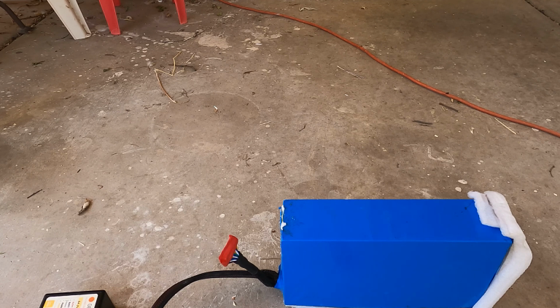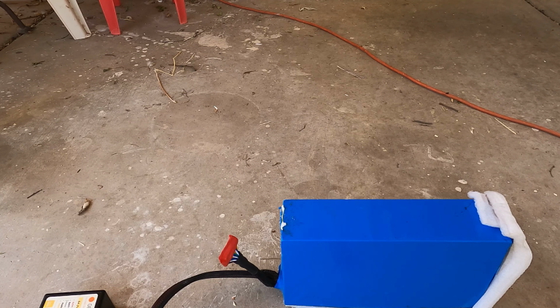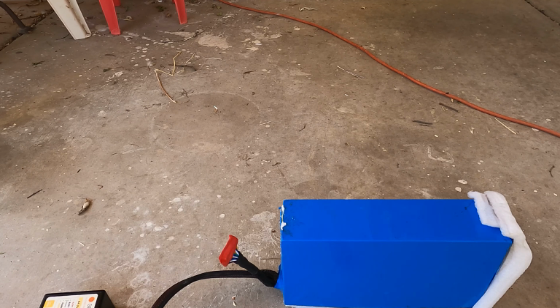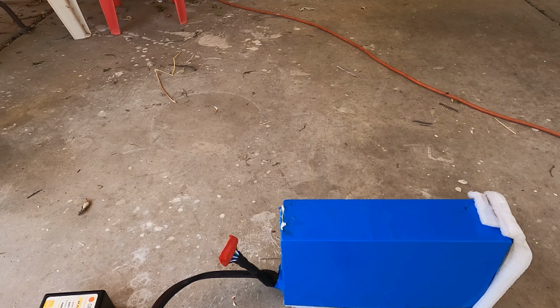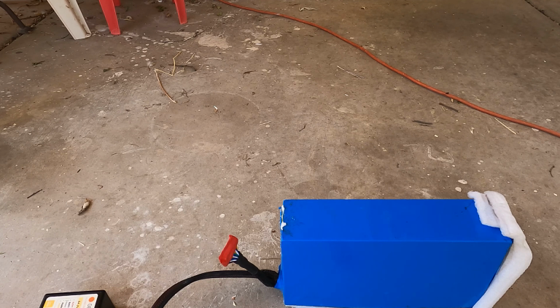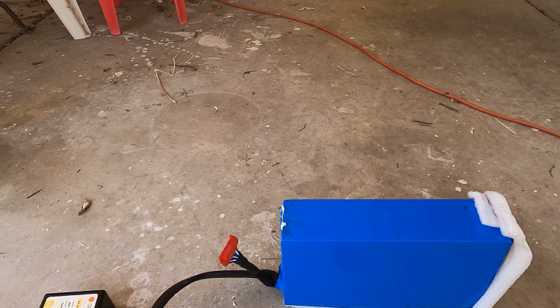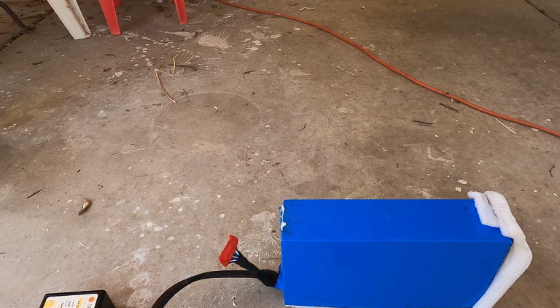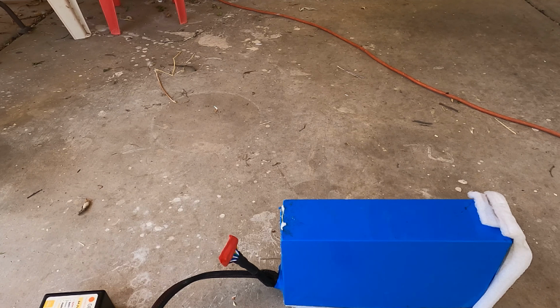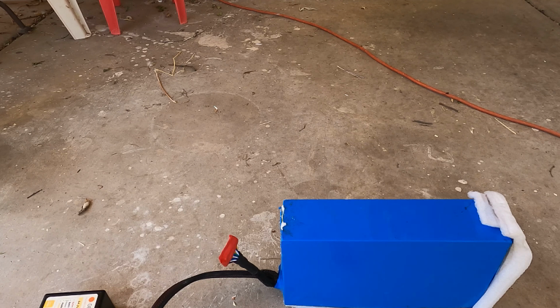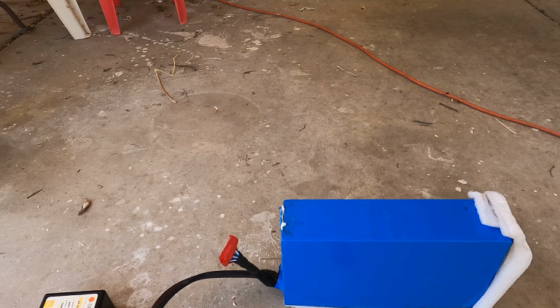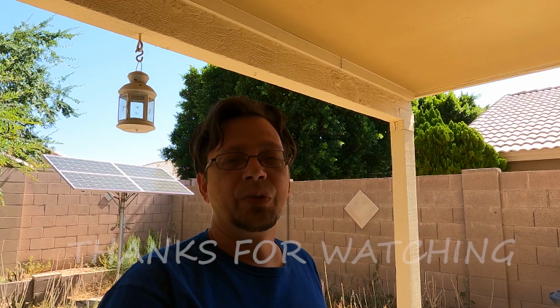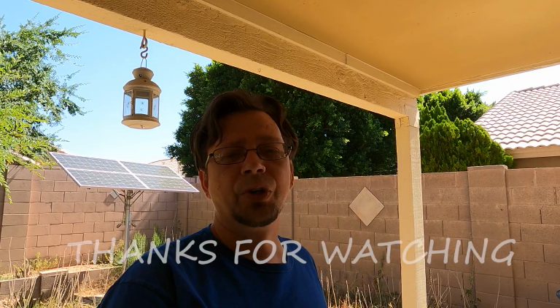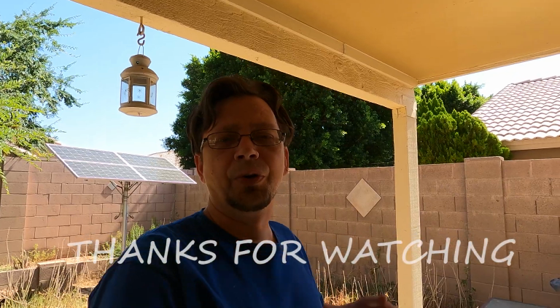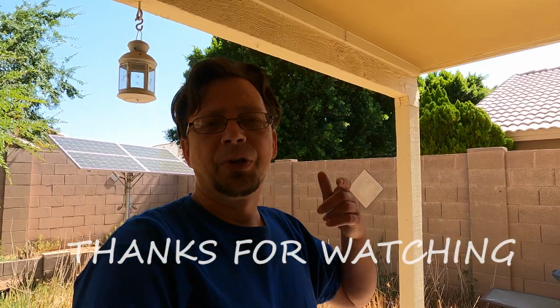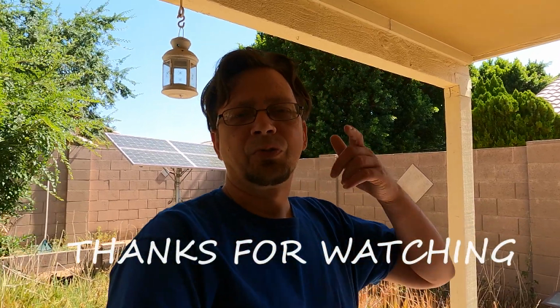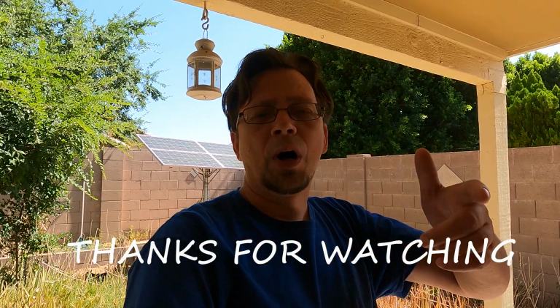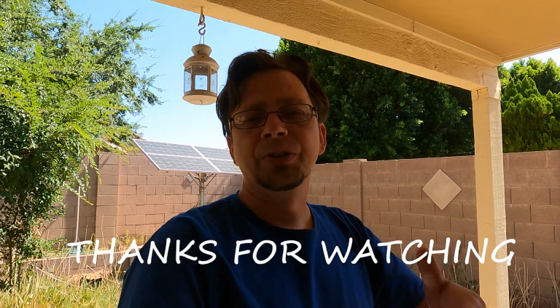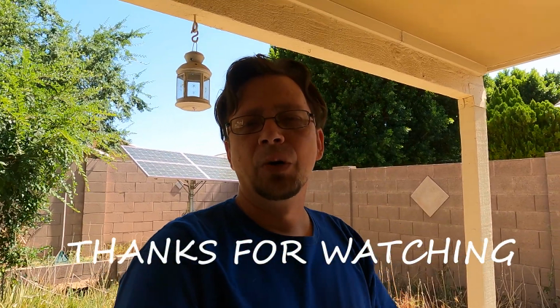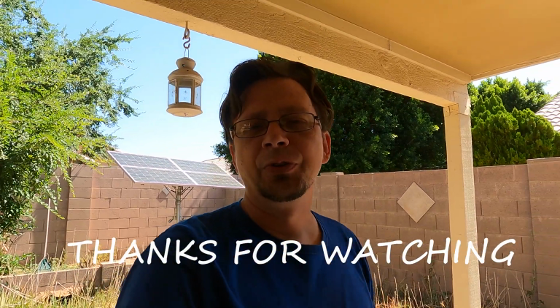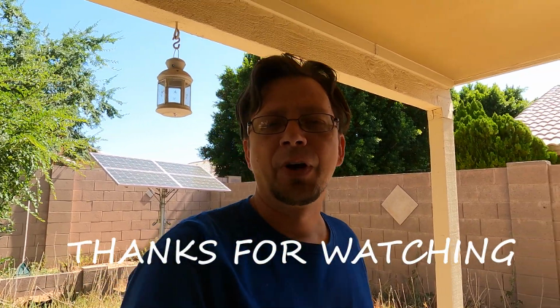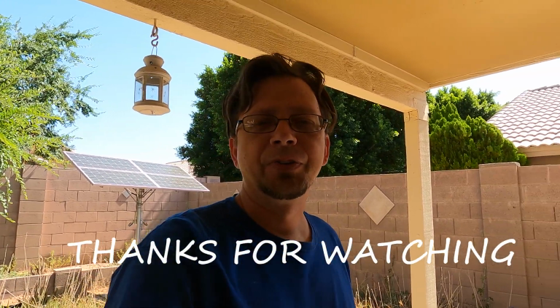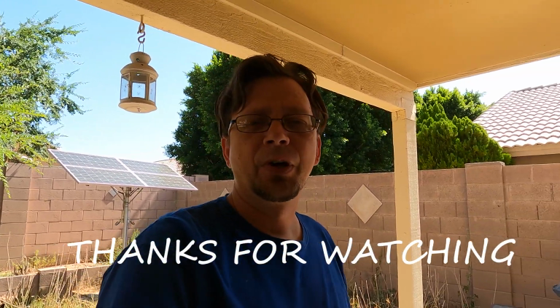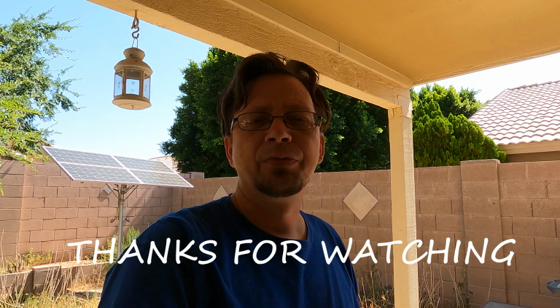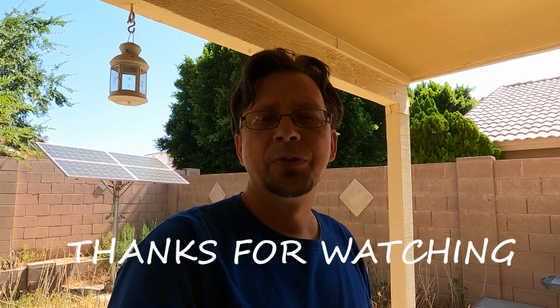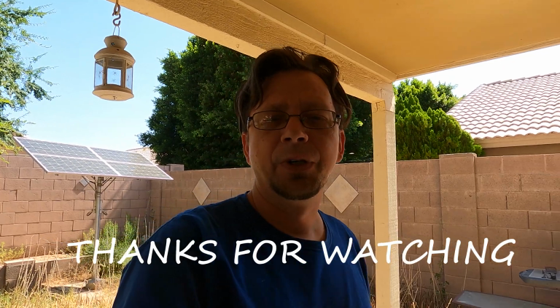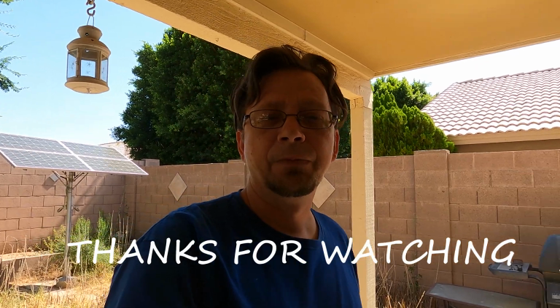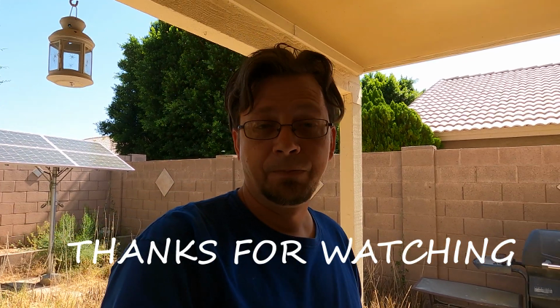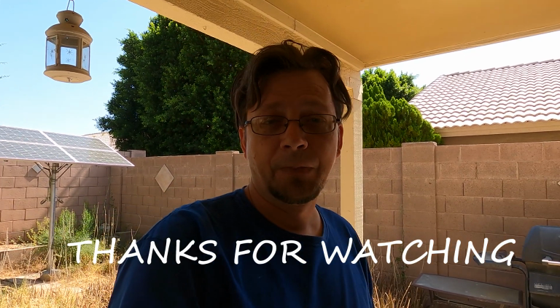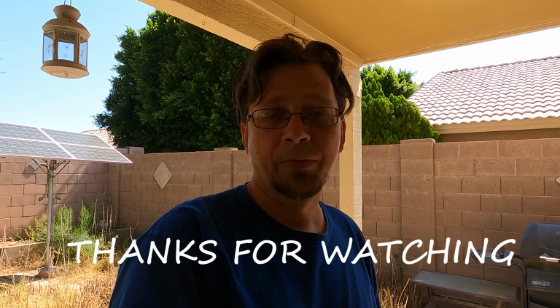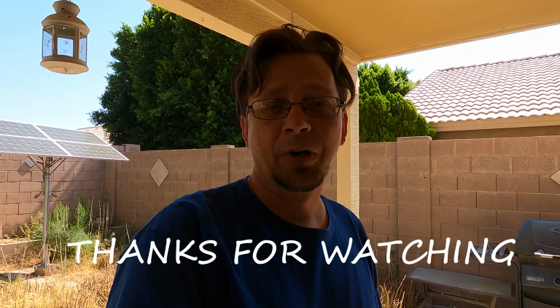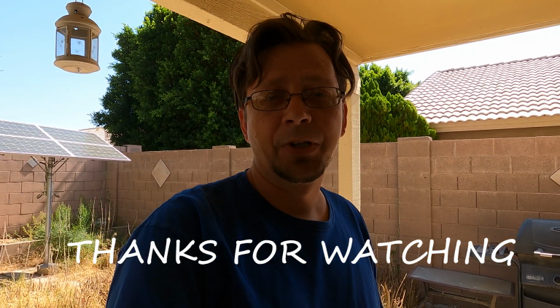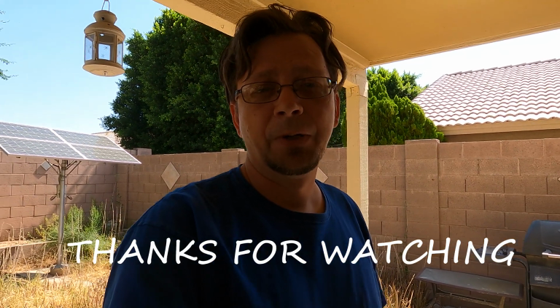Those are basically other videos you'd have to check out on my channel if you want to know how to do that. Thanks for watching — hopefully you found this helpful and have a great day!